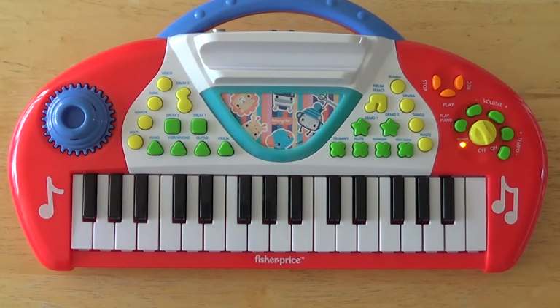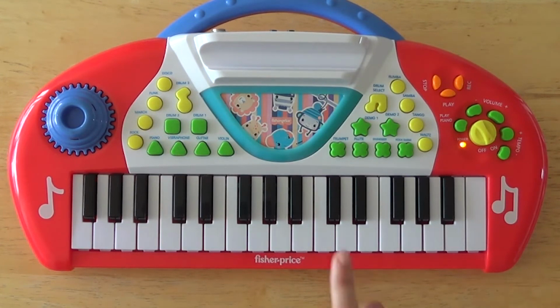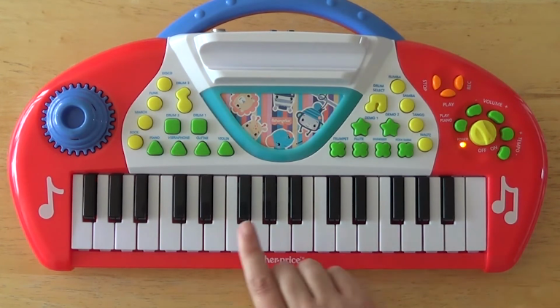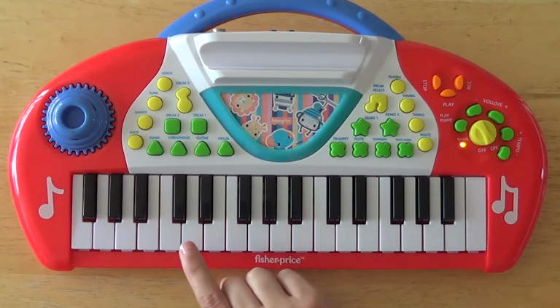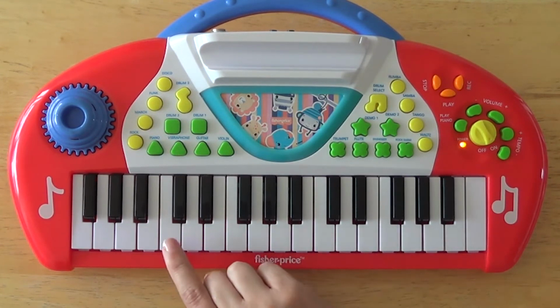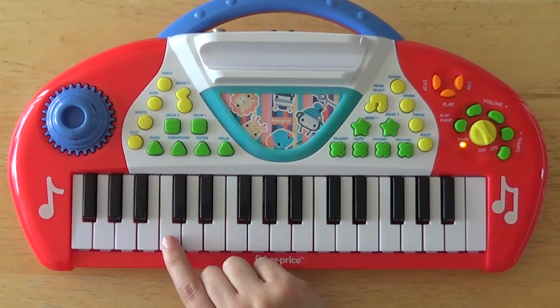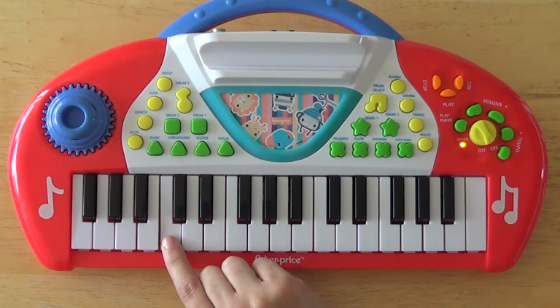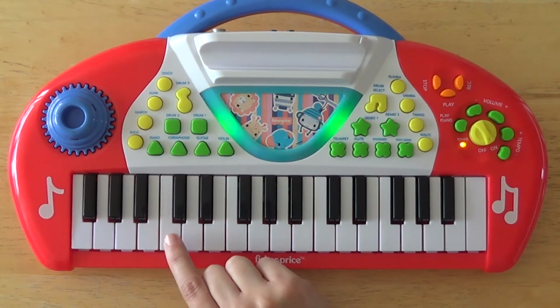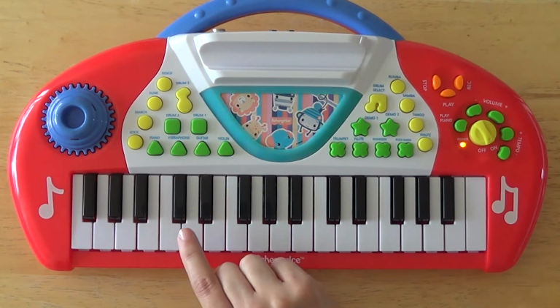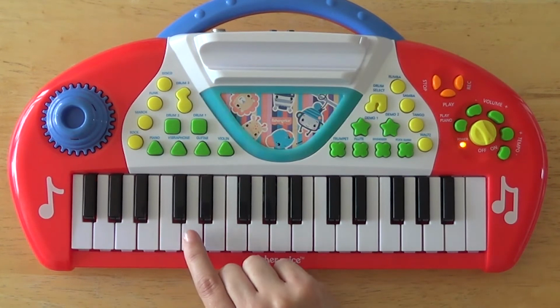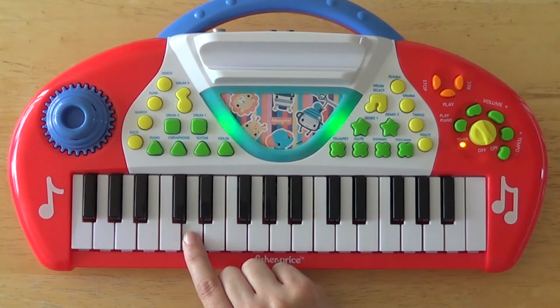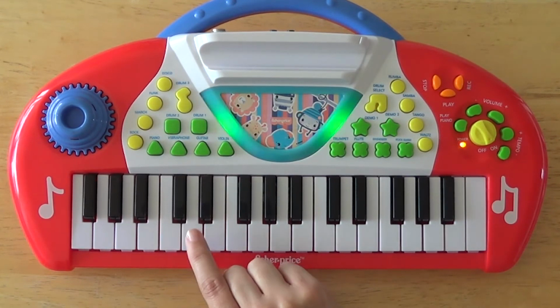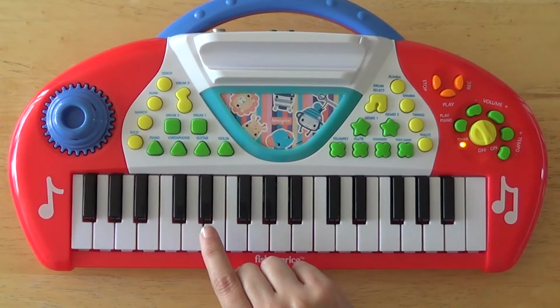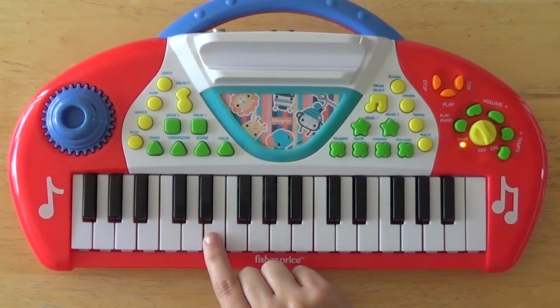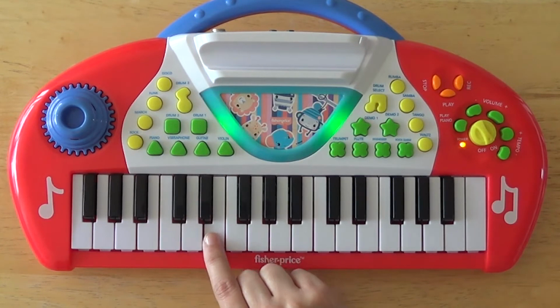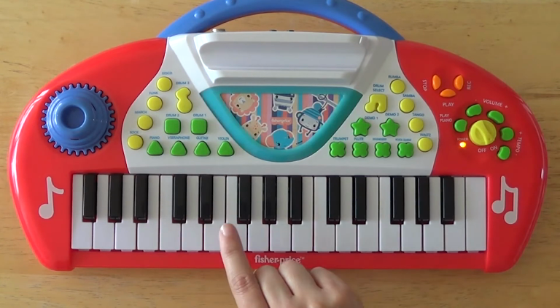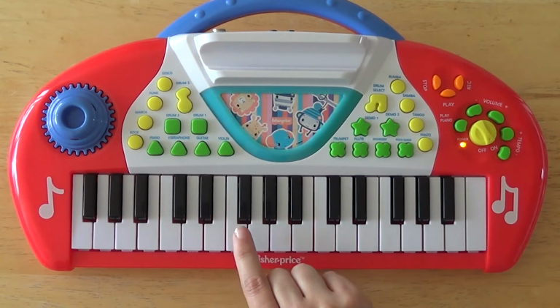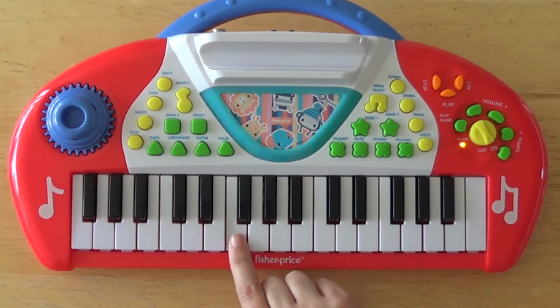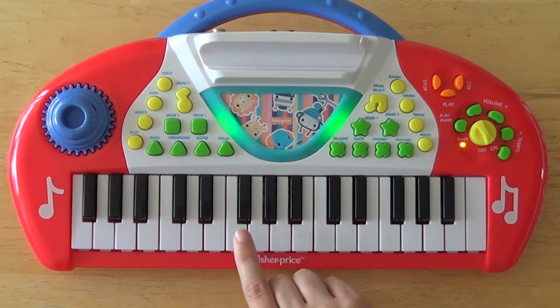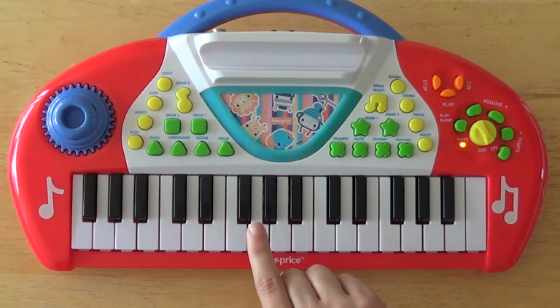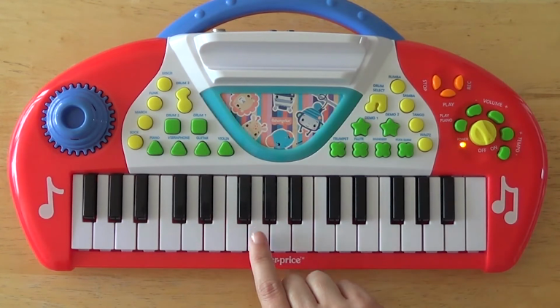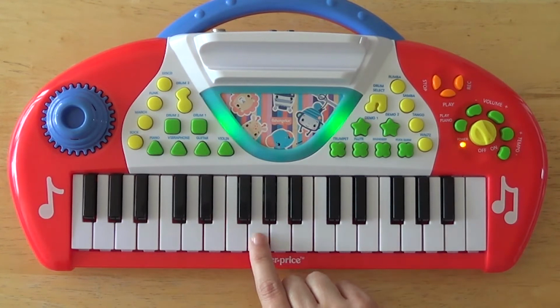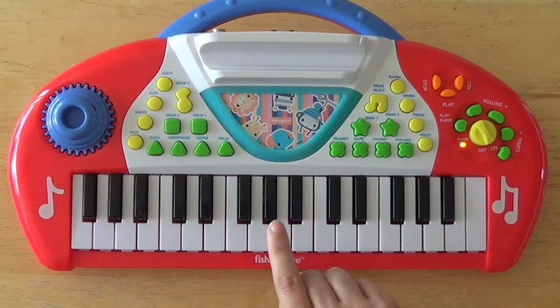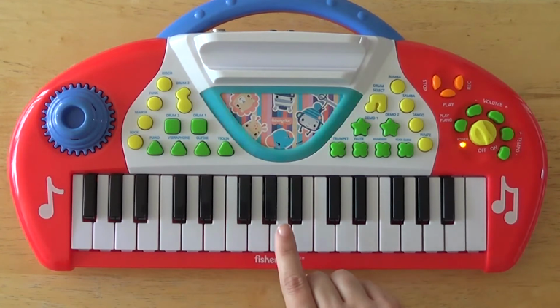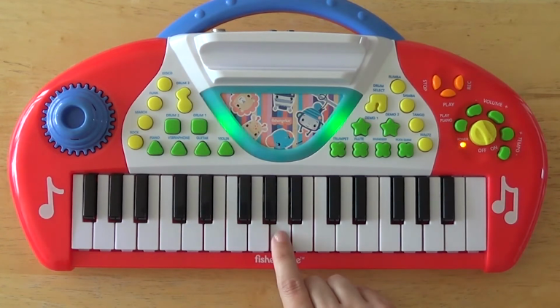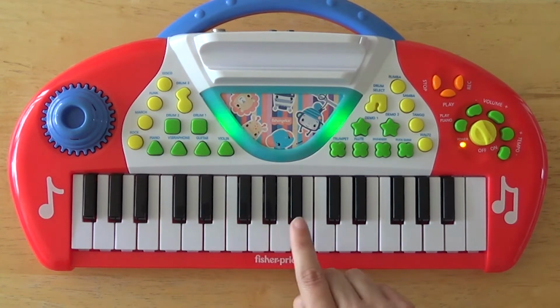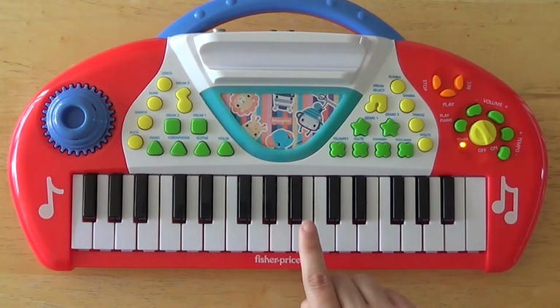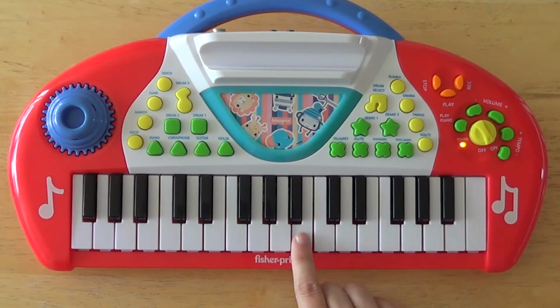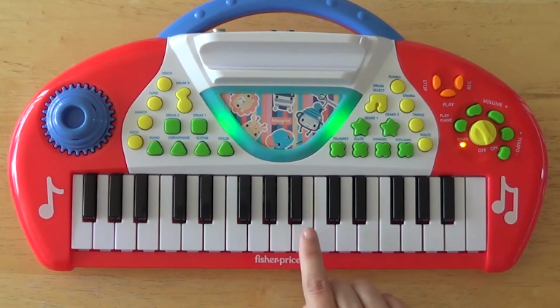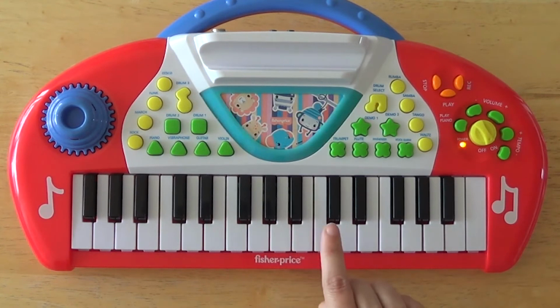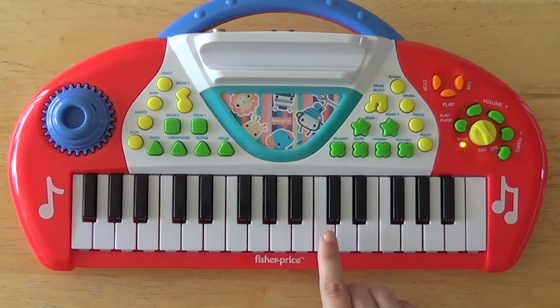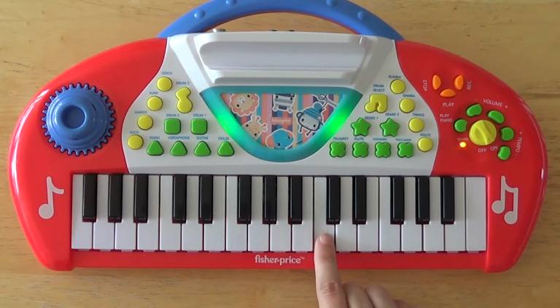Las notas del piano son: do, re, mi, fa, sol, la, si, do.